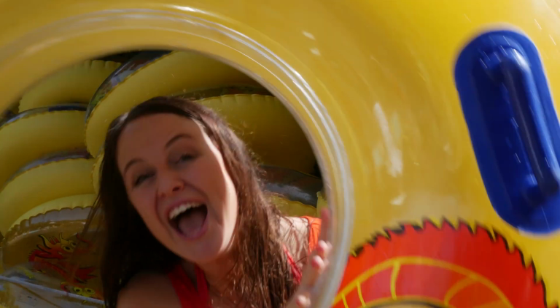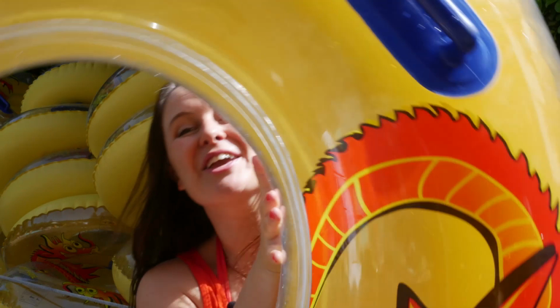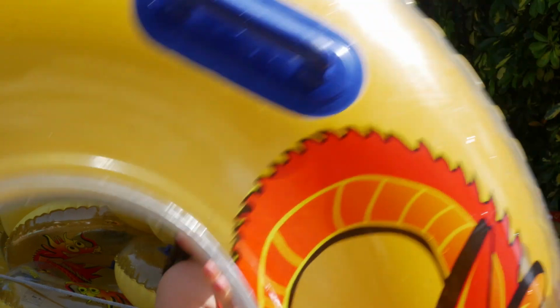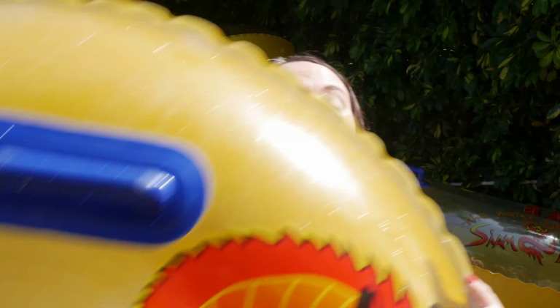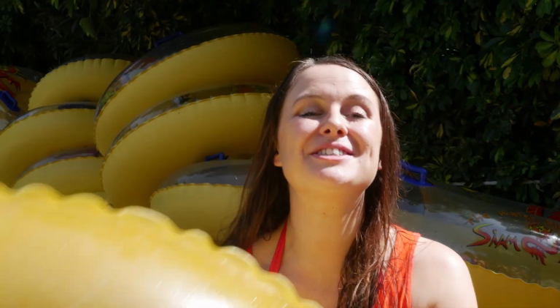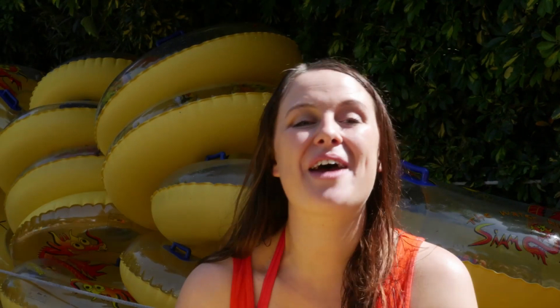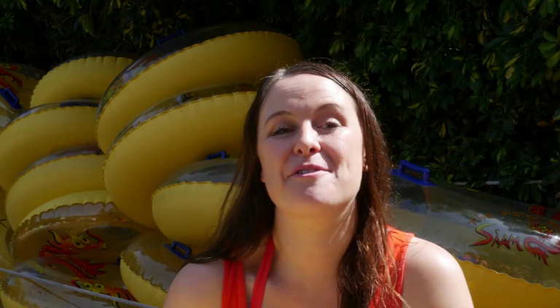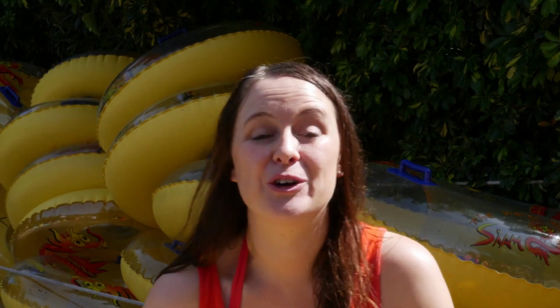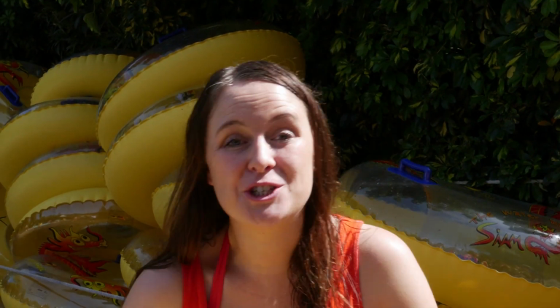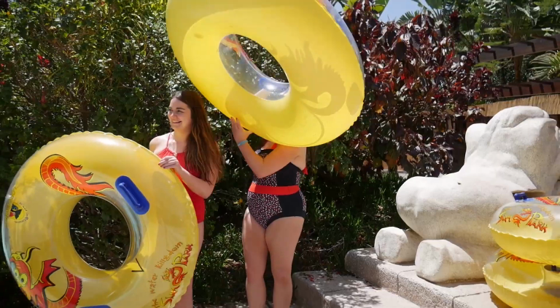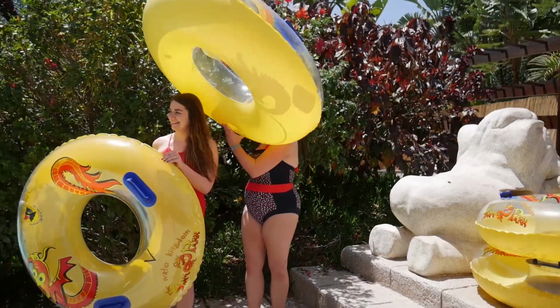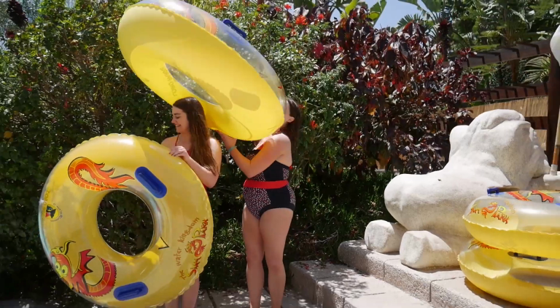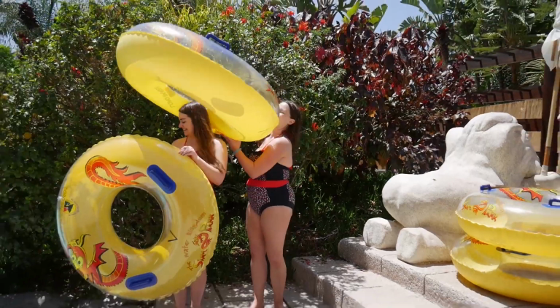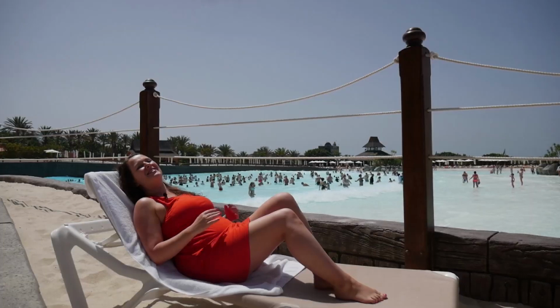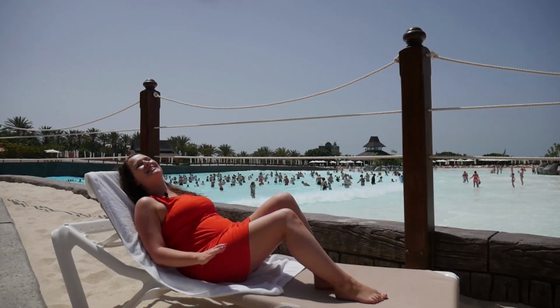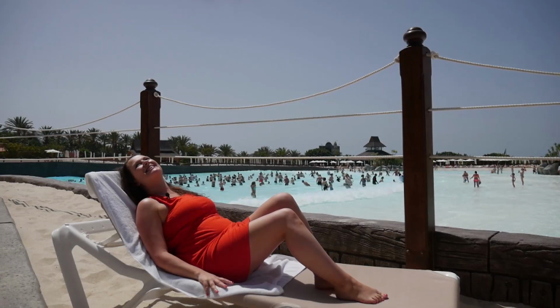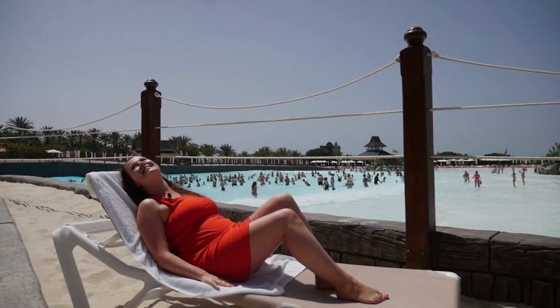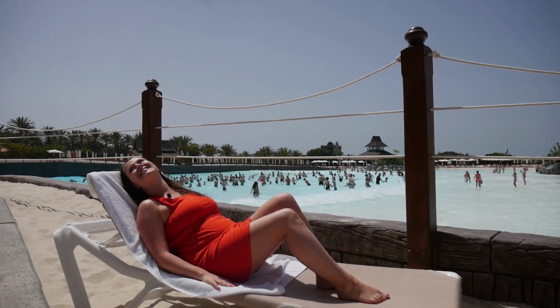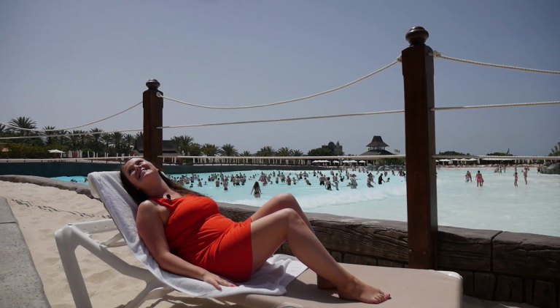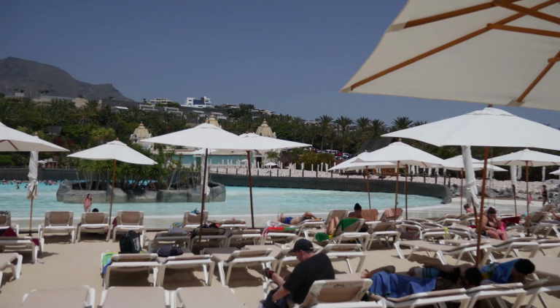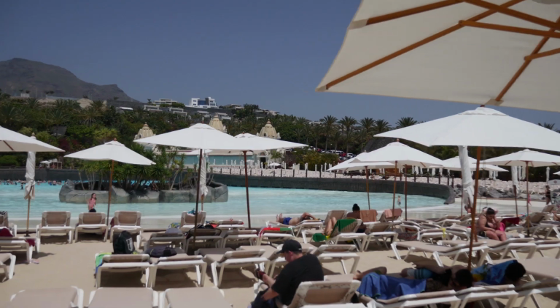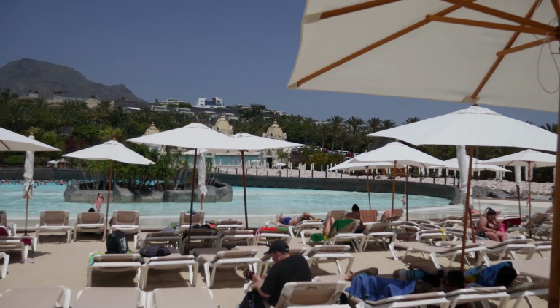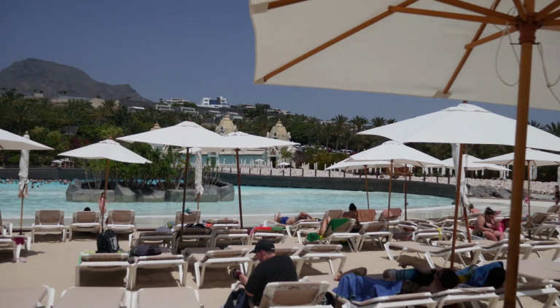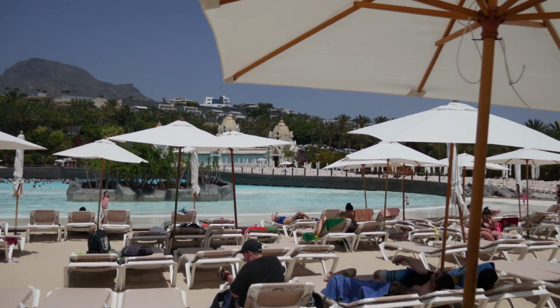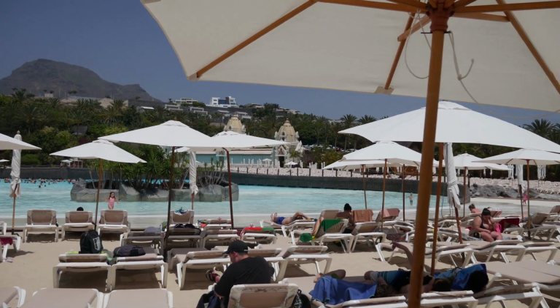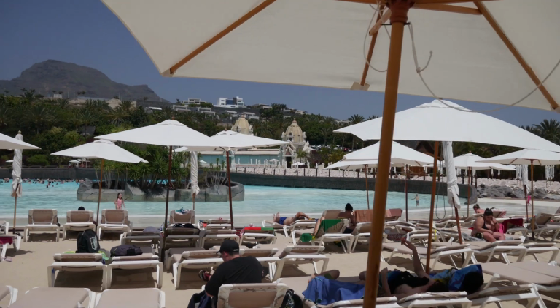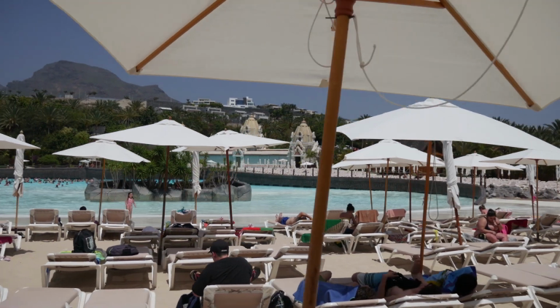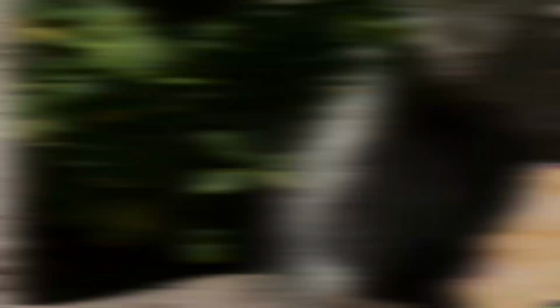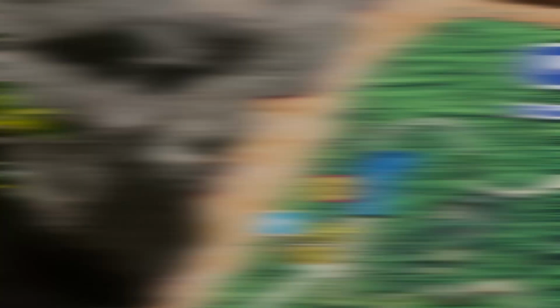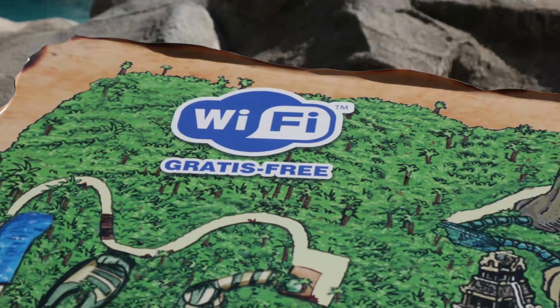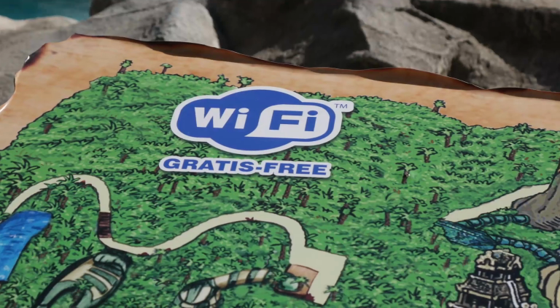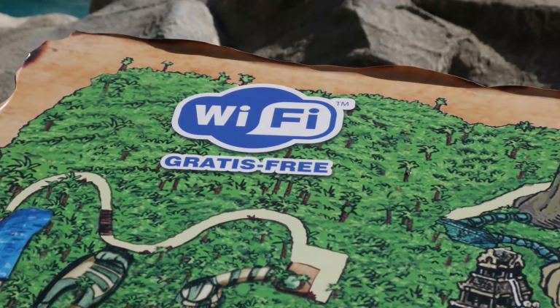You won't have to pay for tubes, sun lounges, life jackets or umbrellas, as these are all completely free.